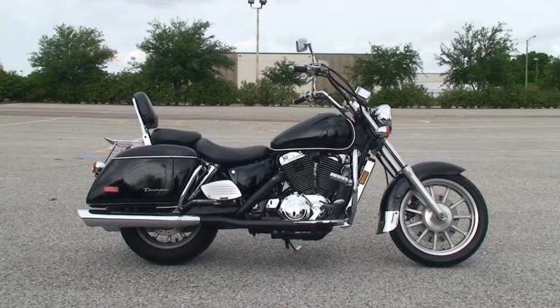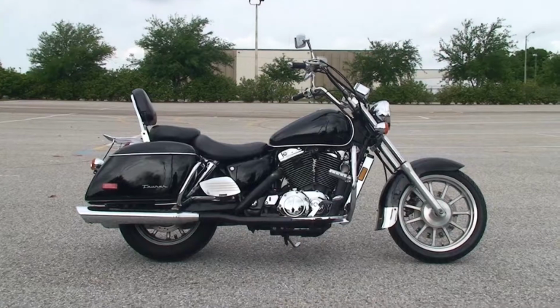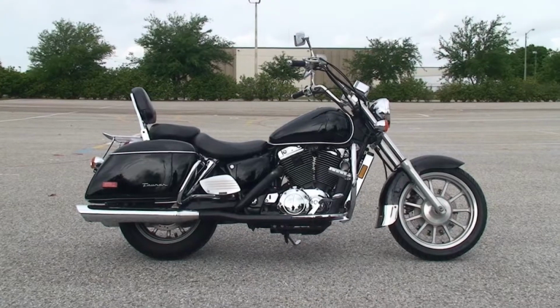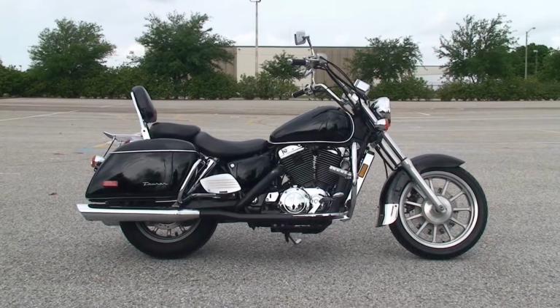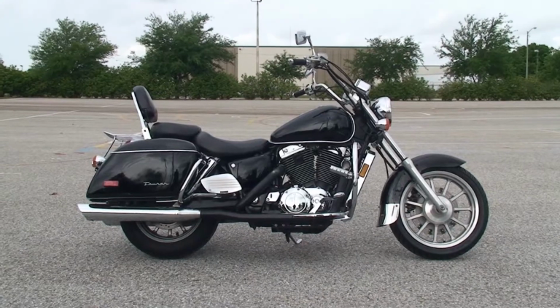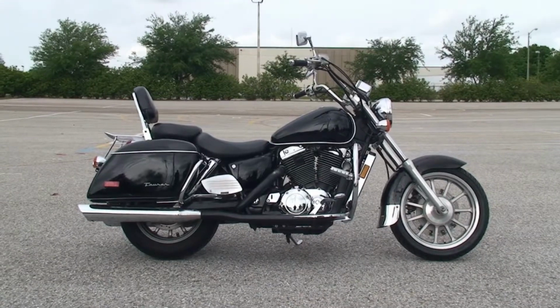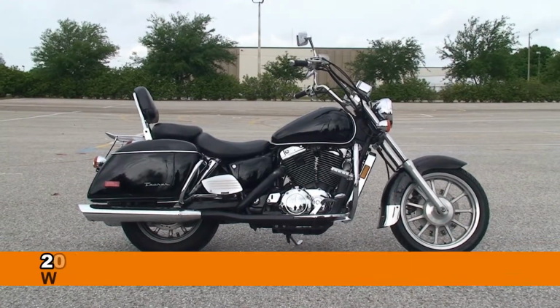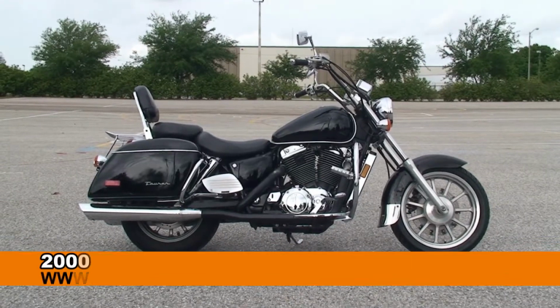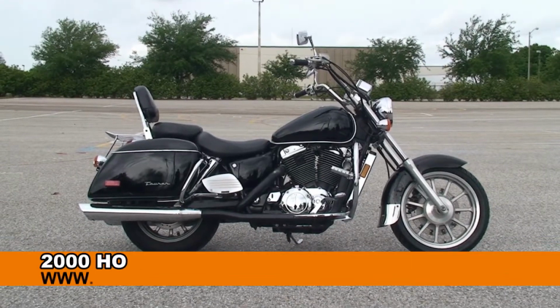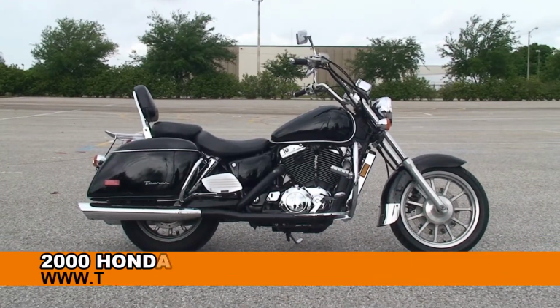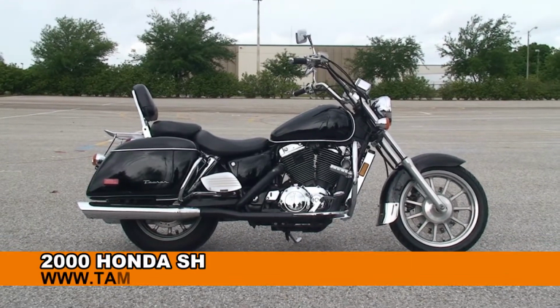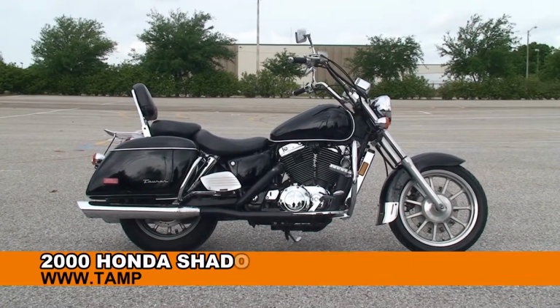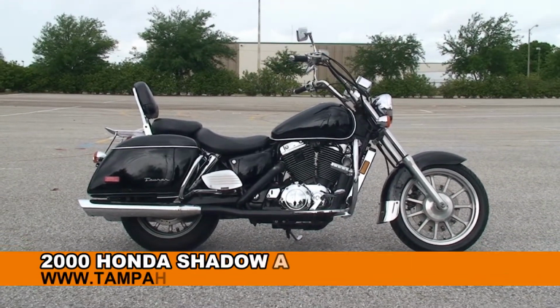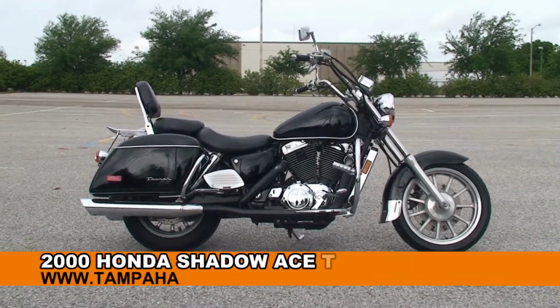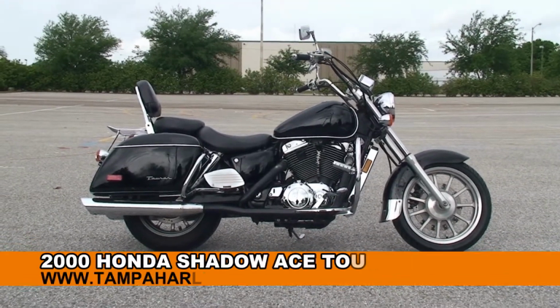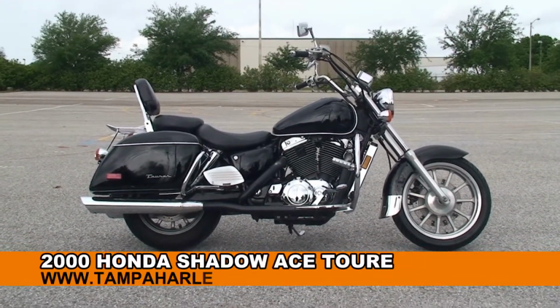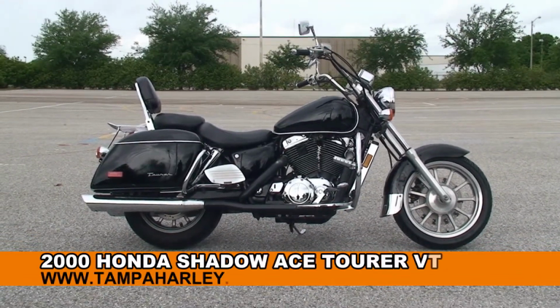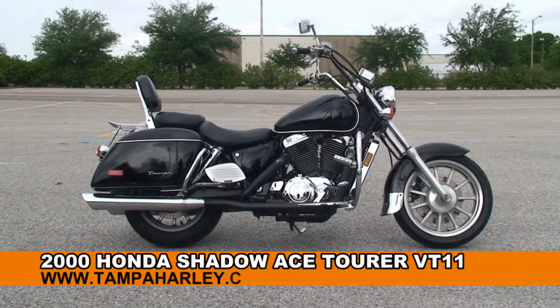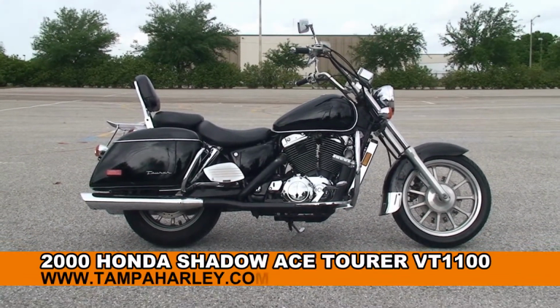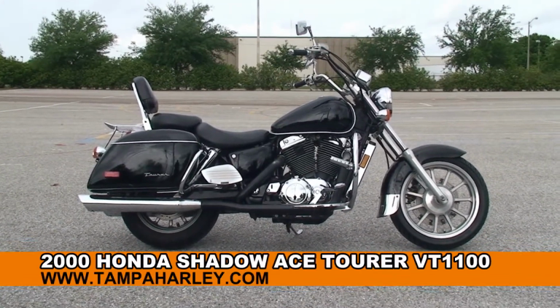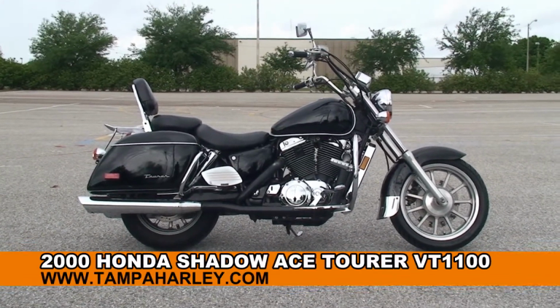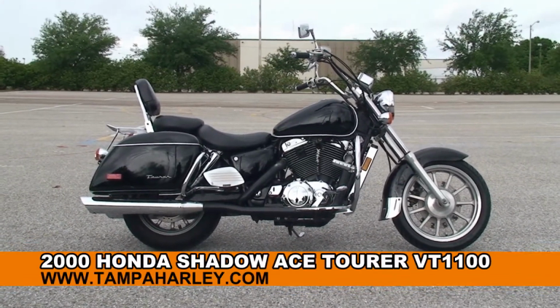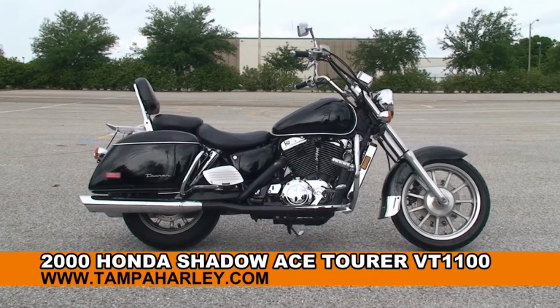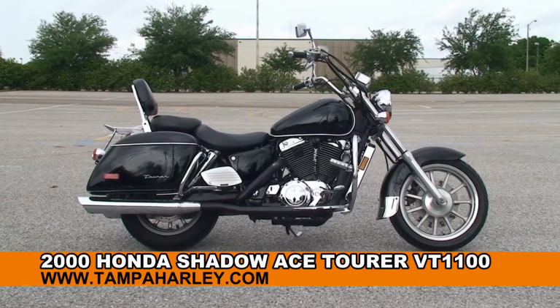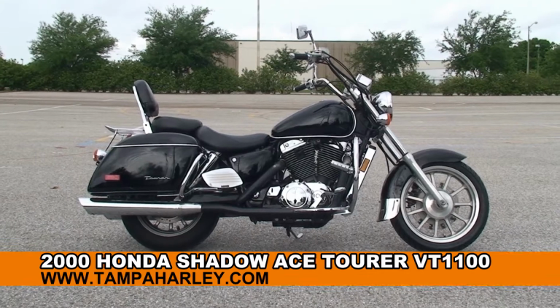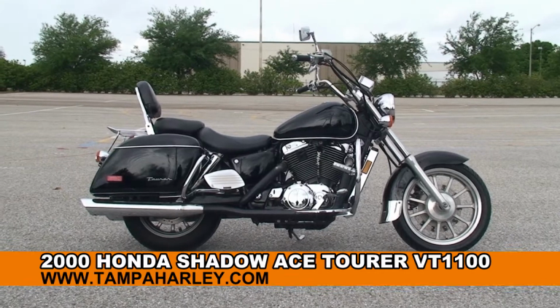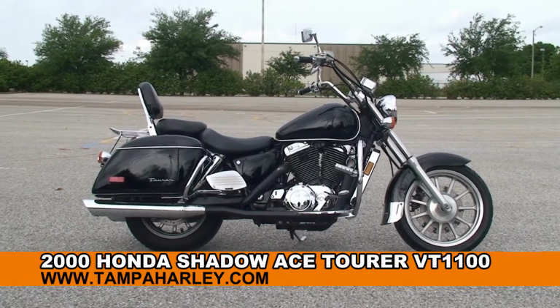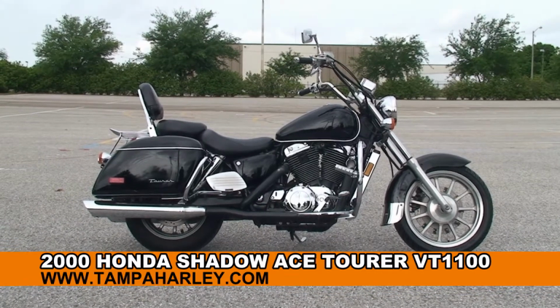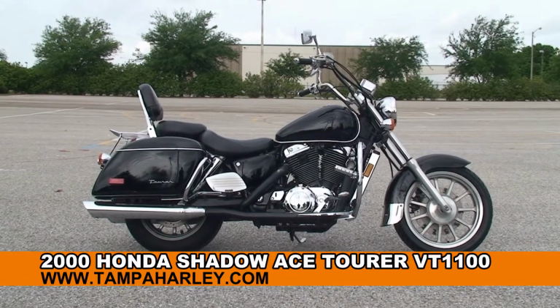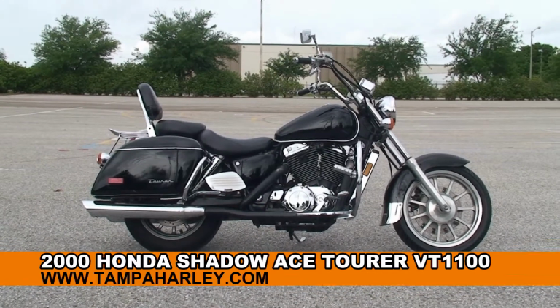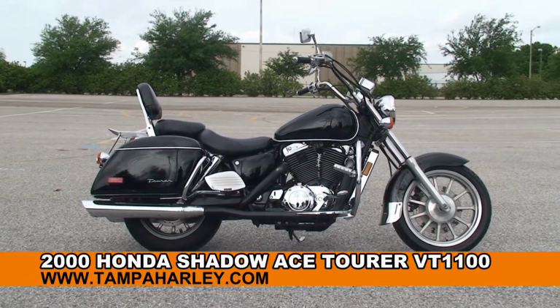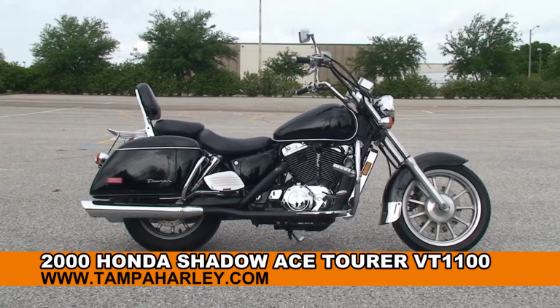Welcome everyone to the world famous Harley Davidson of Brandon. Today I've got for you a premium used 2000 Honda Shadow Ace Tour.